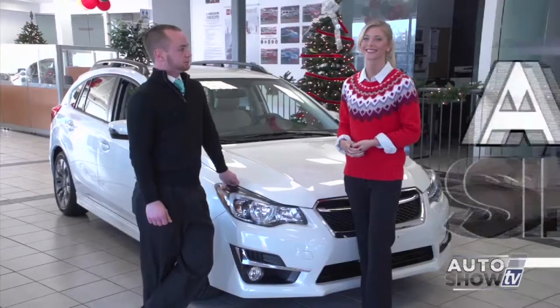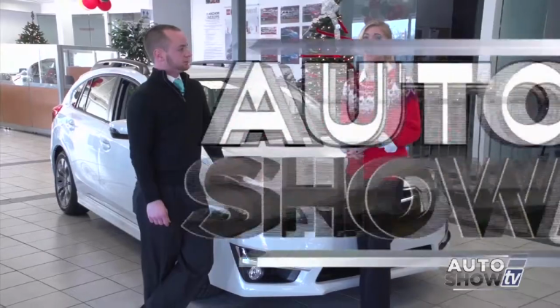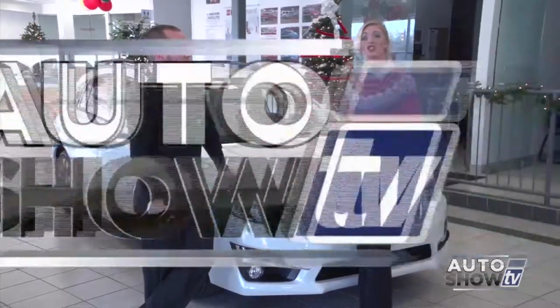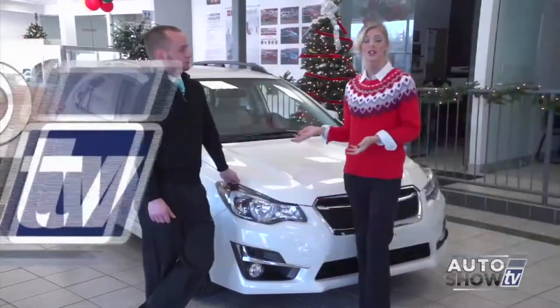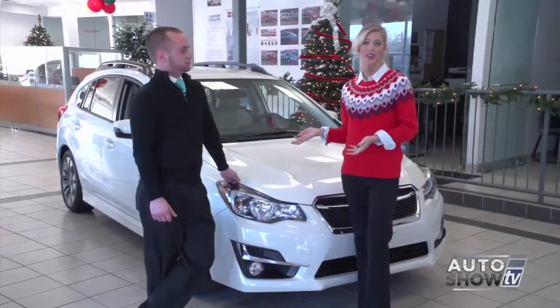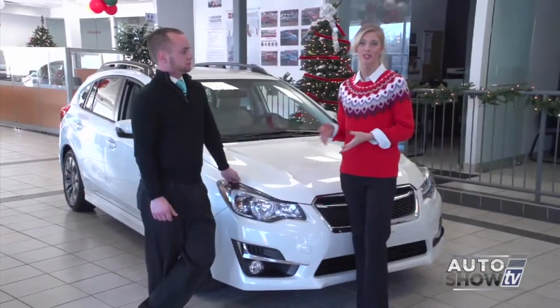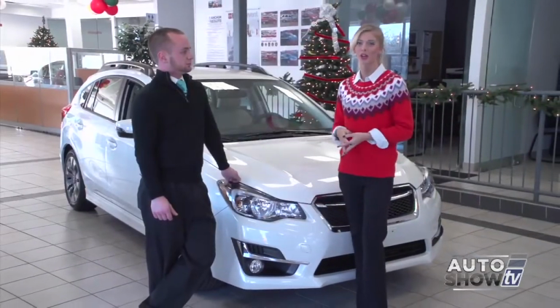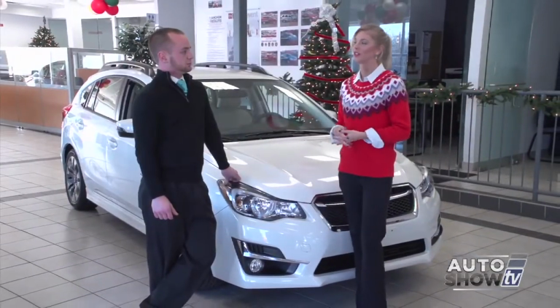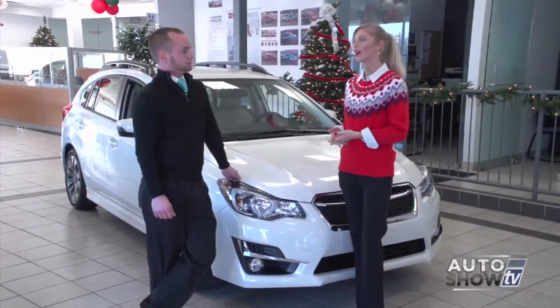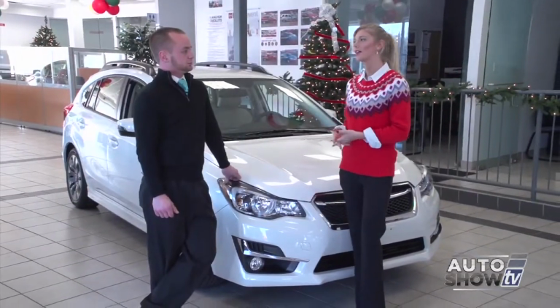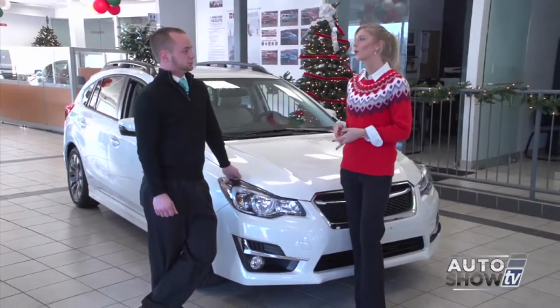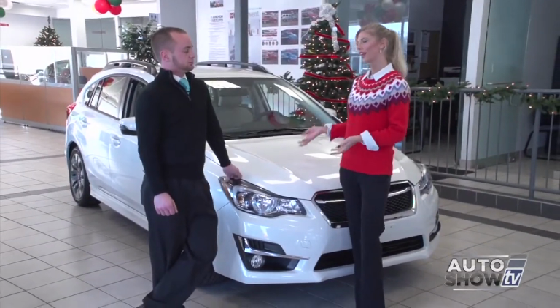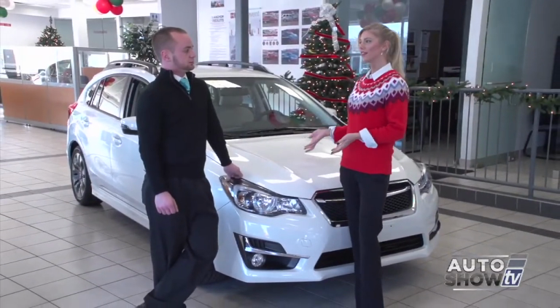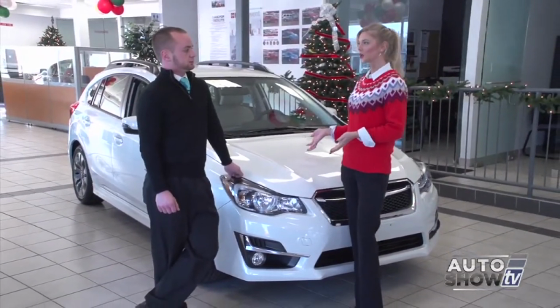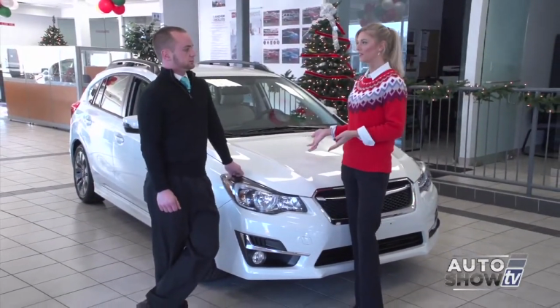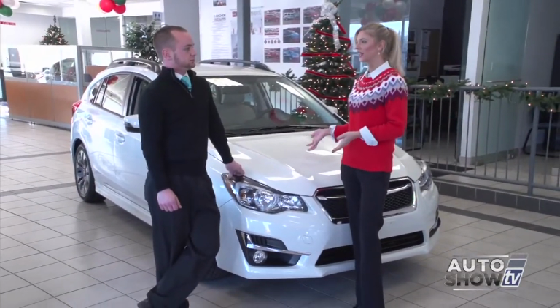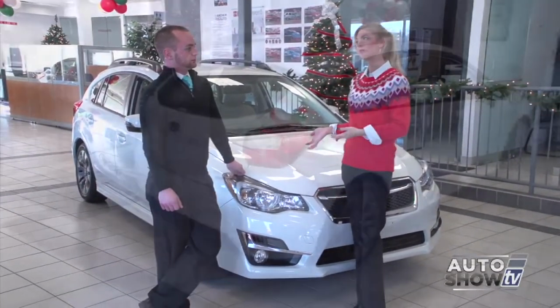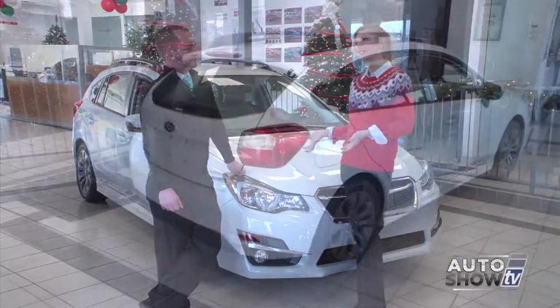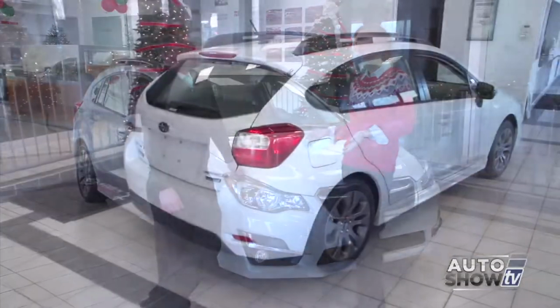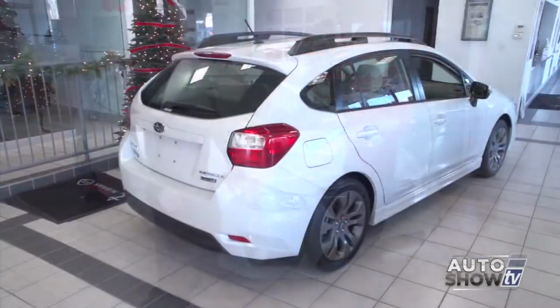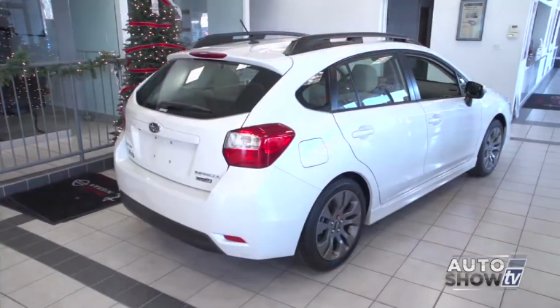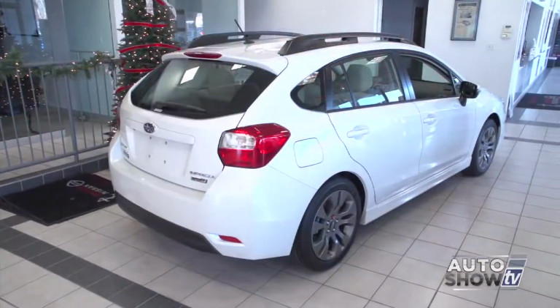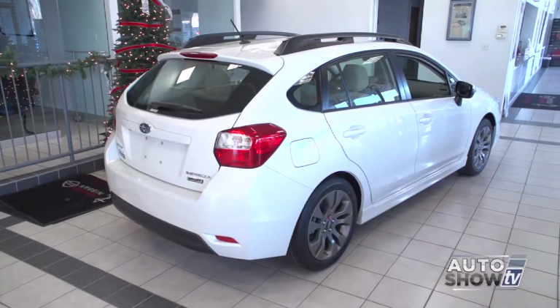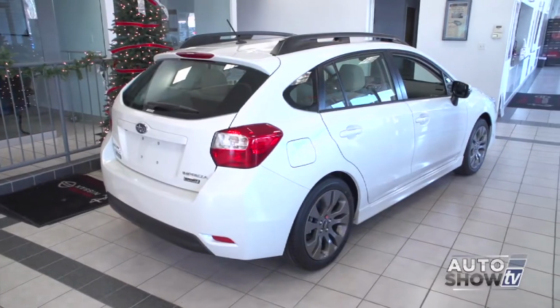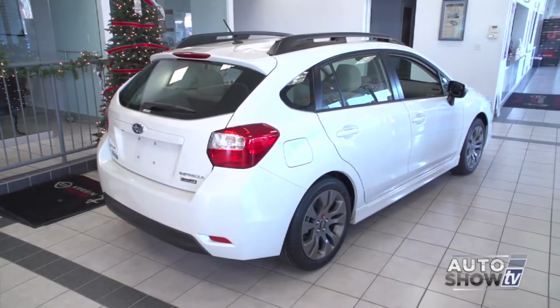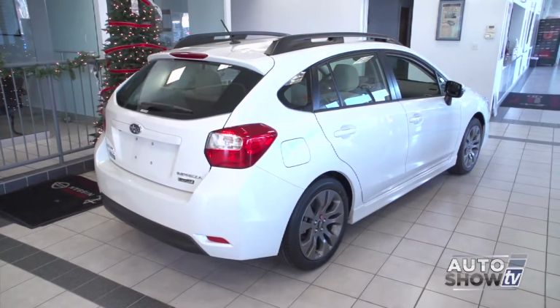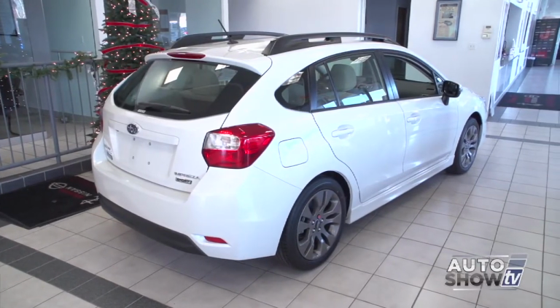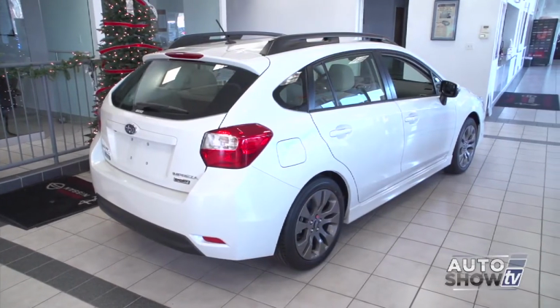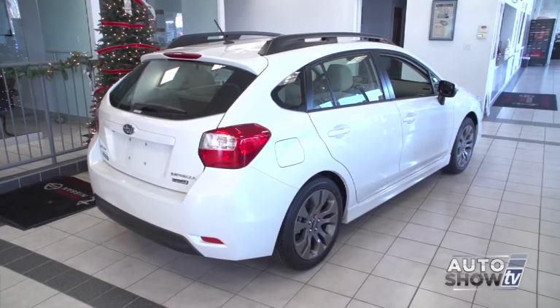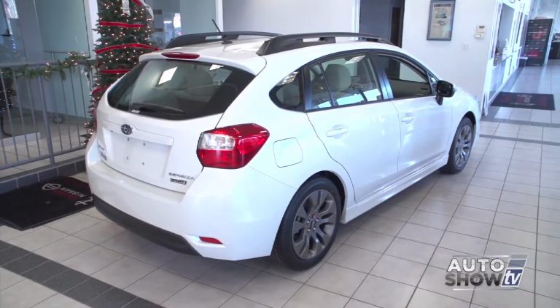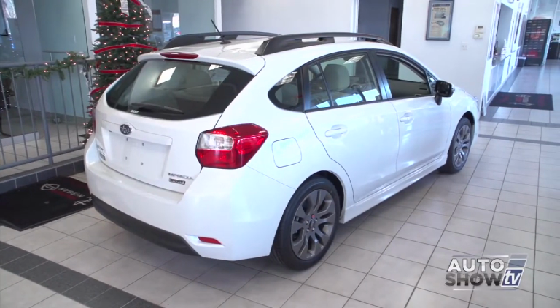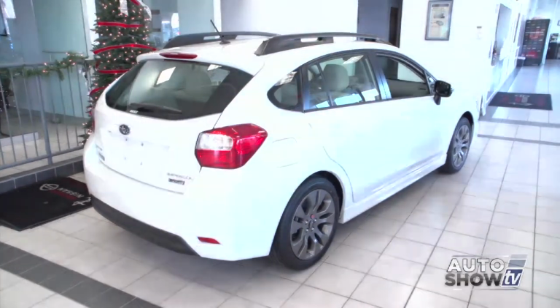Coming up next on Auto Show TV, Victoria visits Anchor Subaru for an auto intelligence look at the 2015 Impreza 5-door.